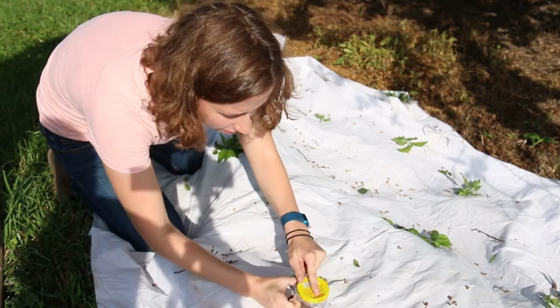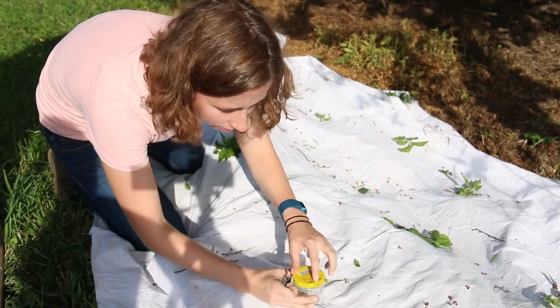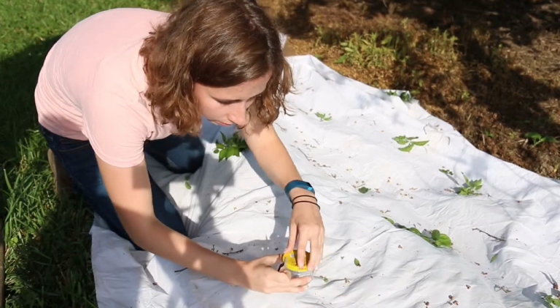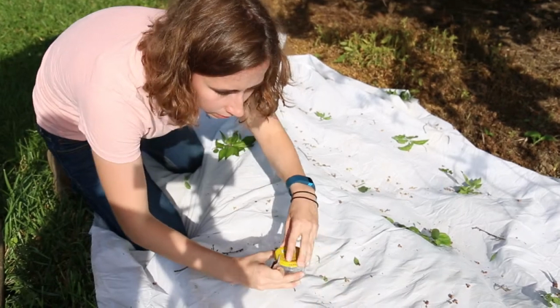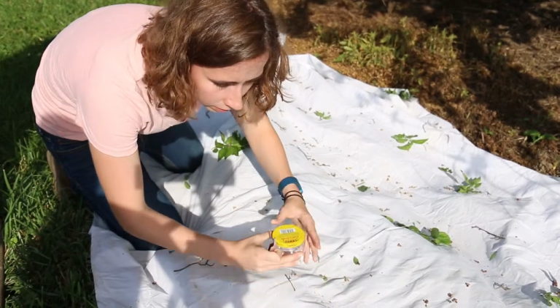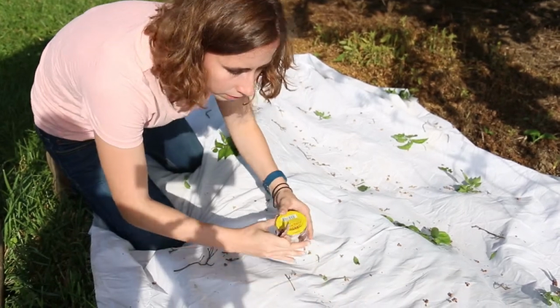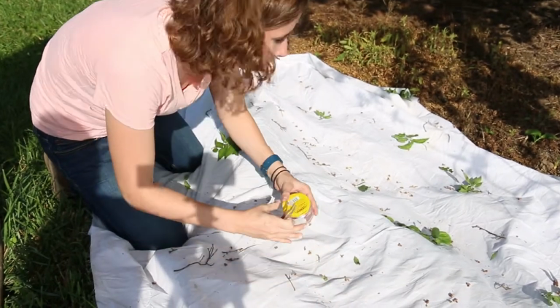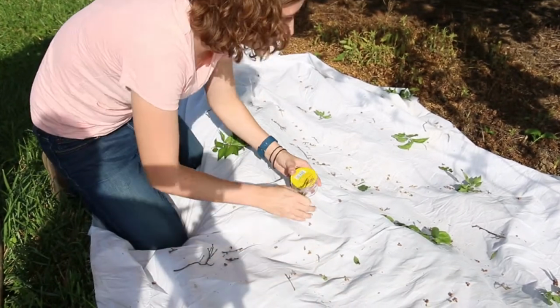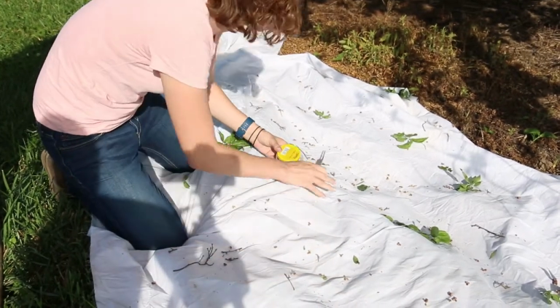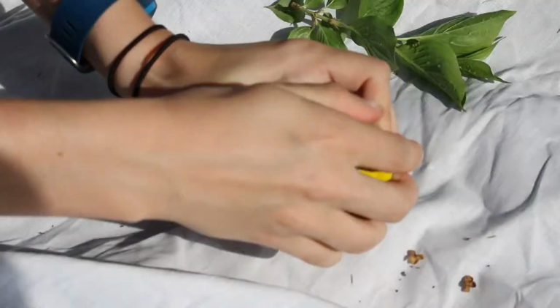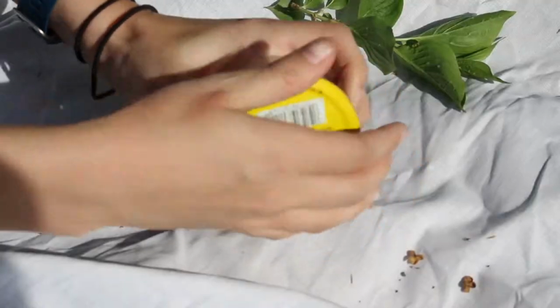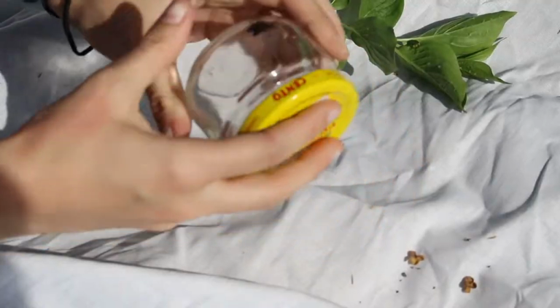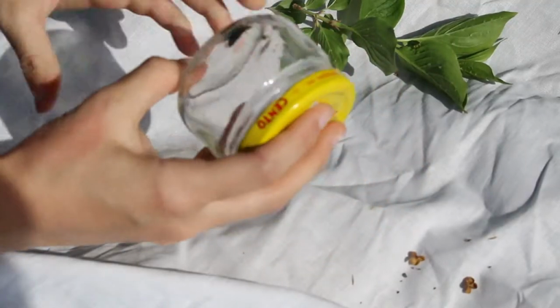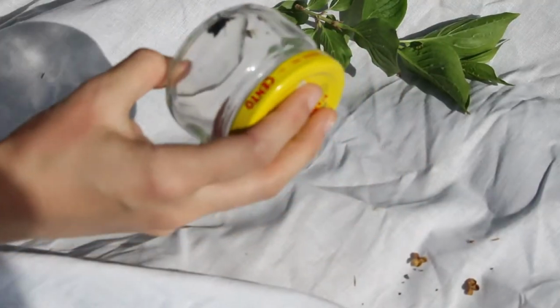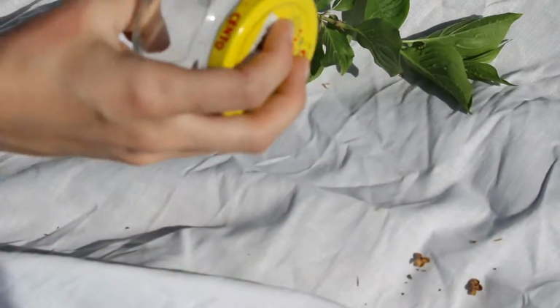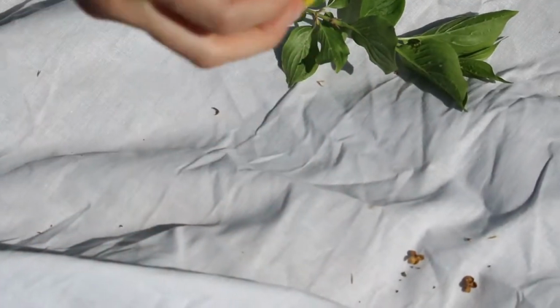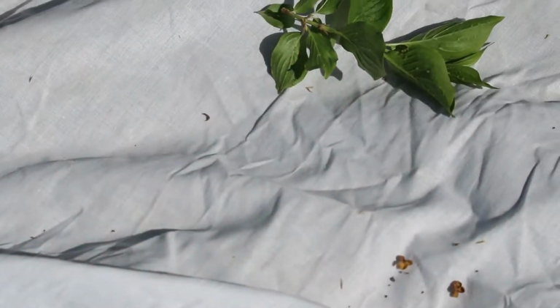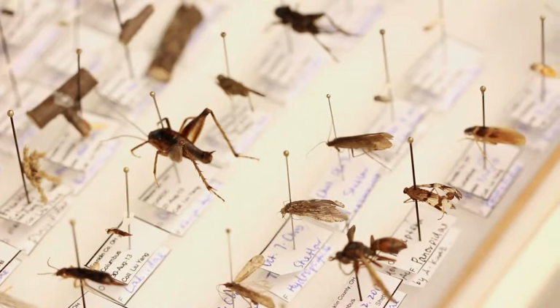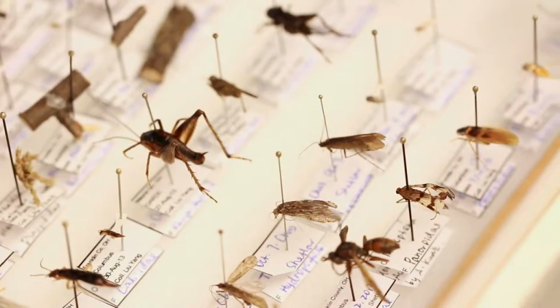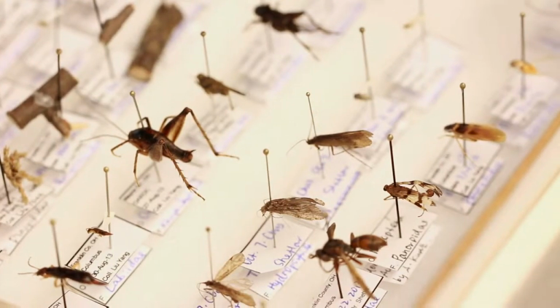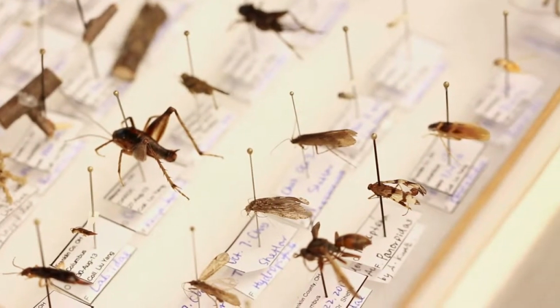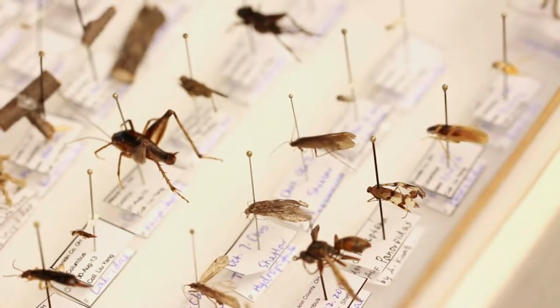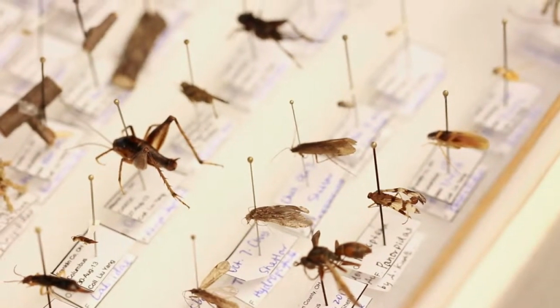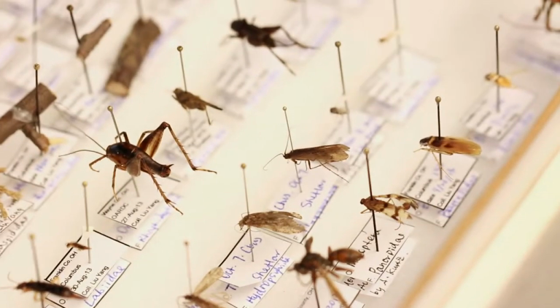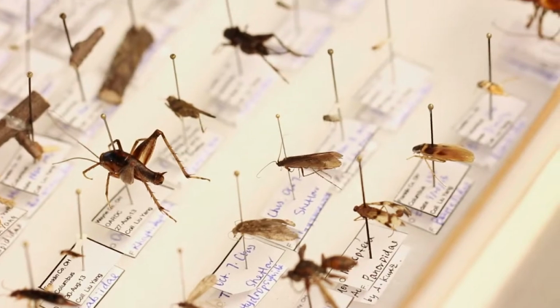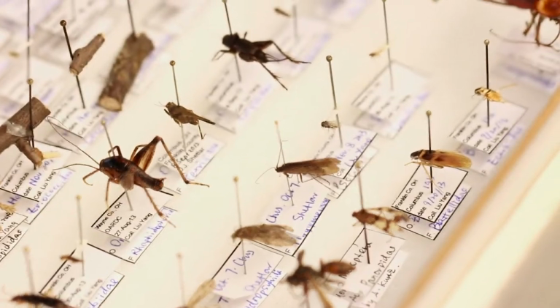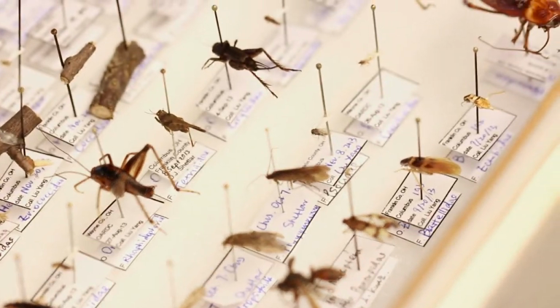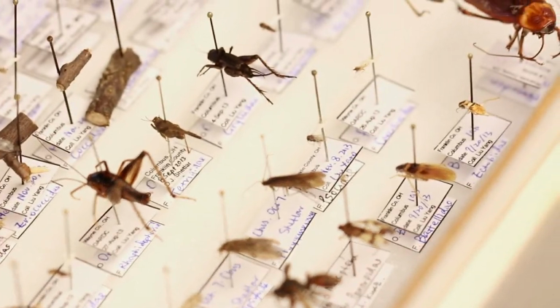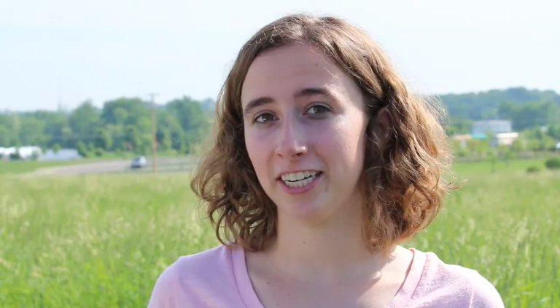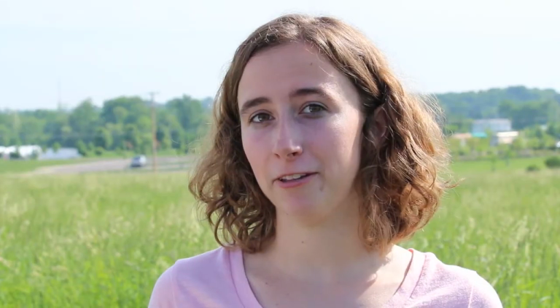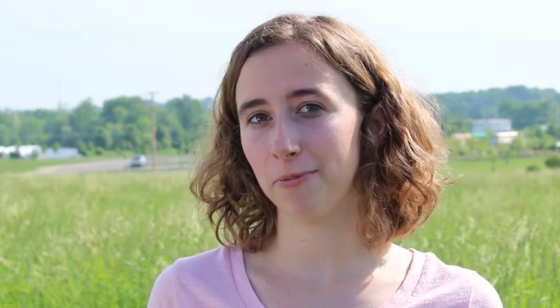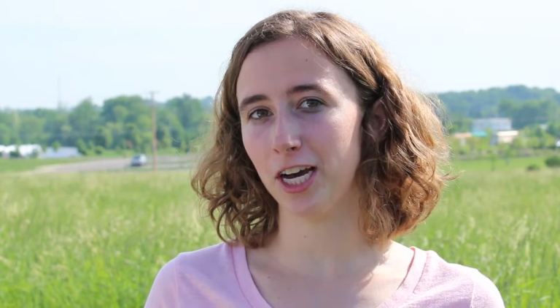After you have collected your insects, you can put them in your freezer for a day, and then make your own insect specimens by pinning or pointing.